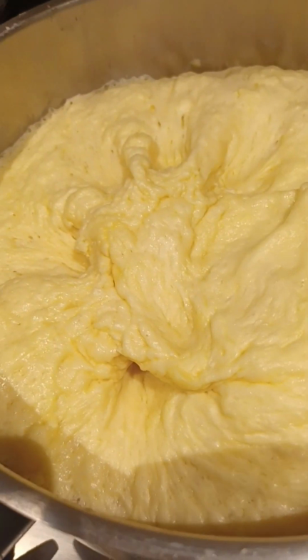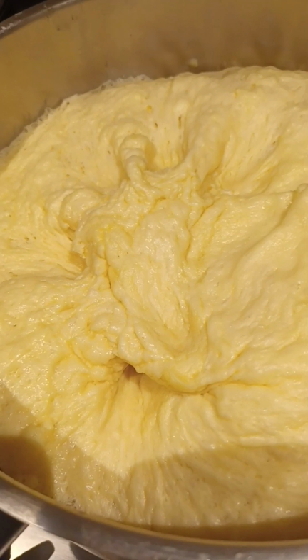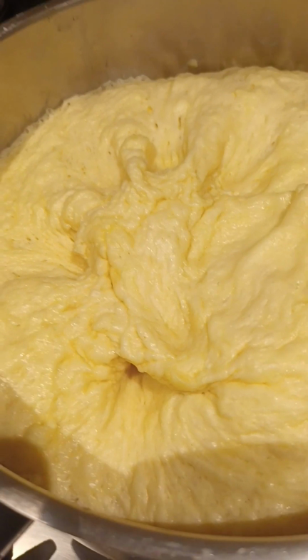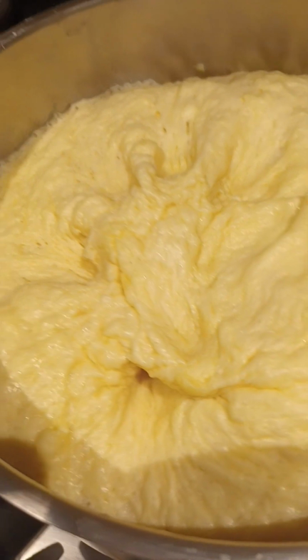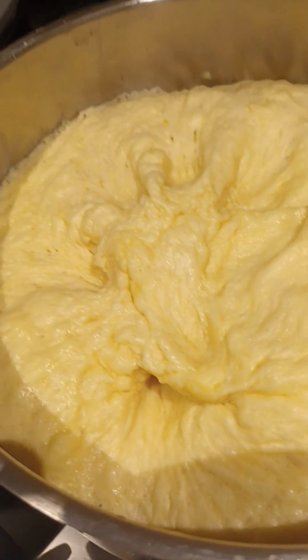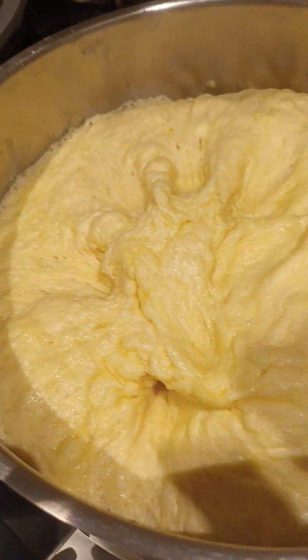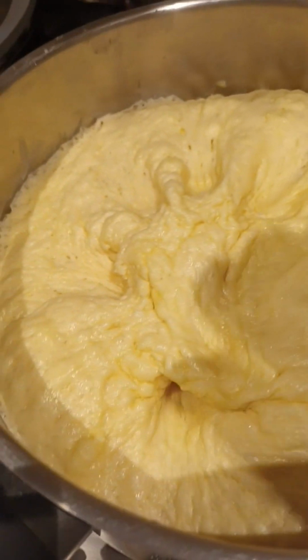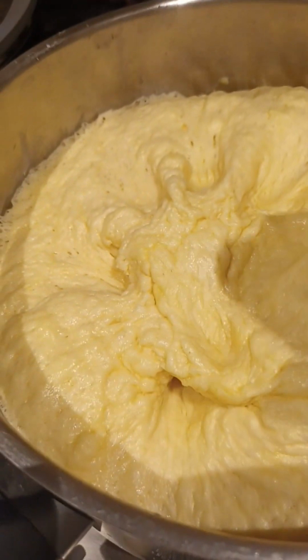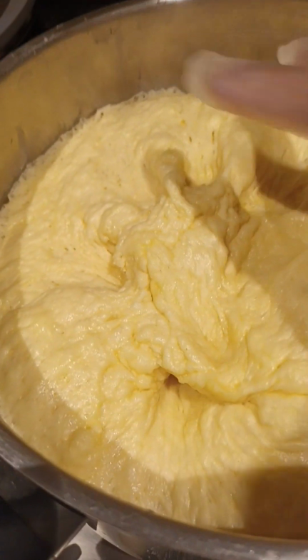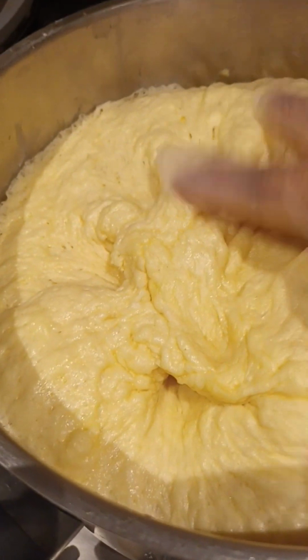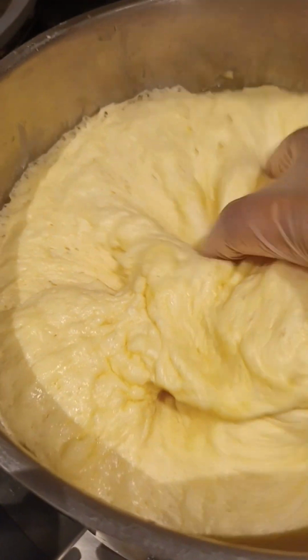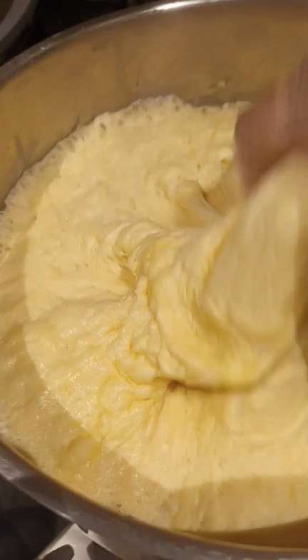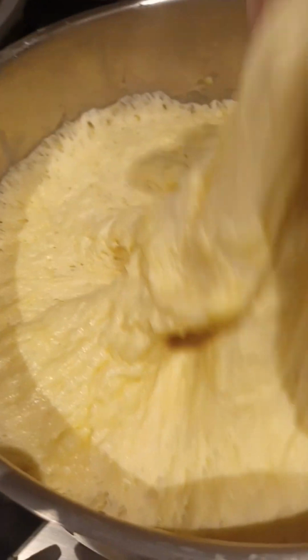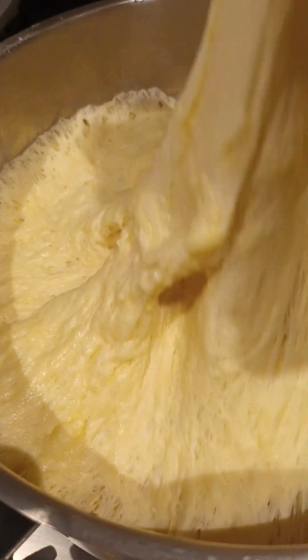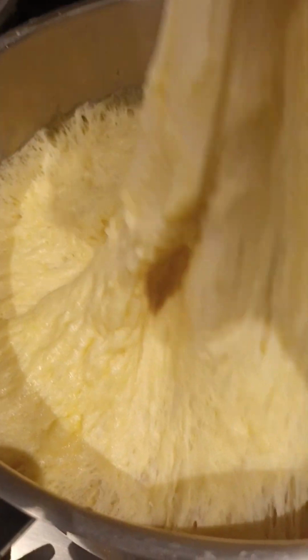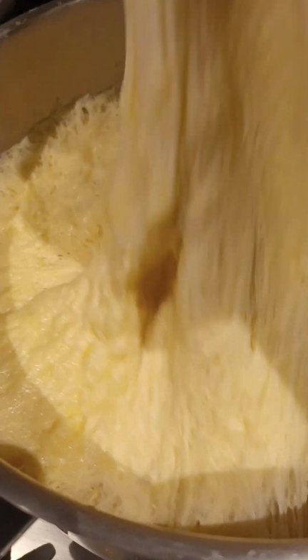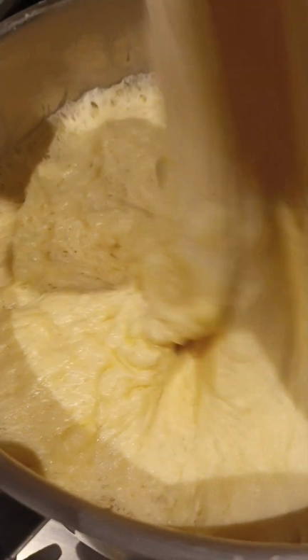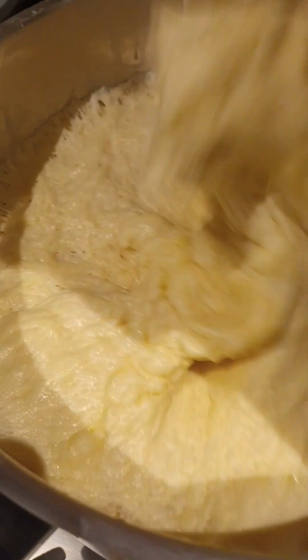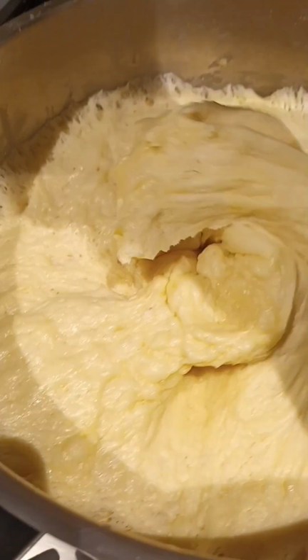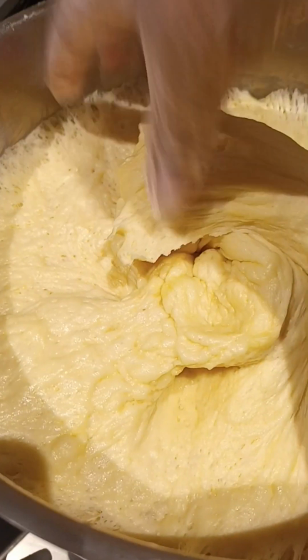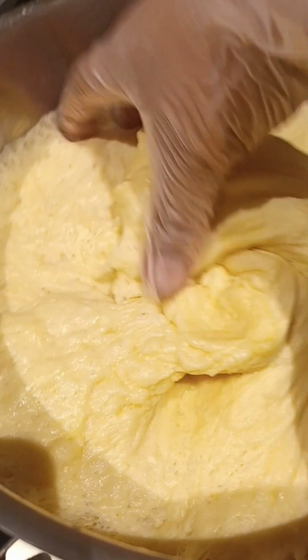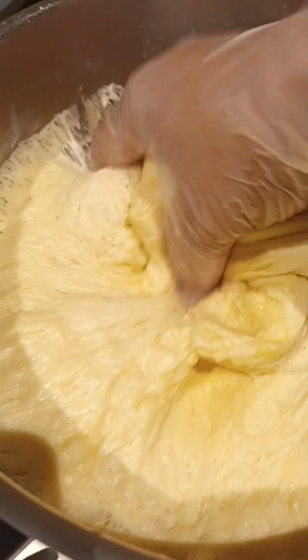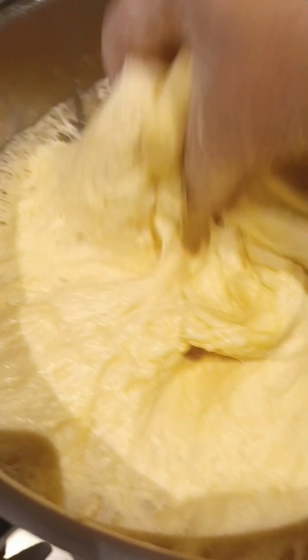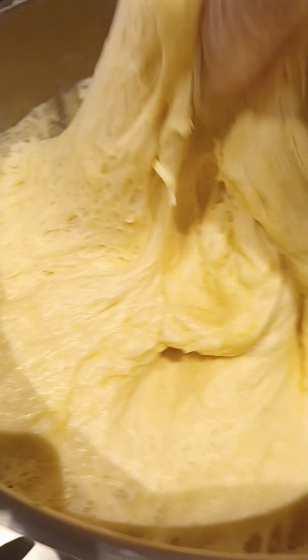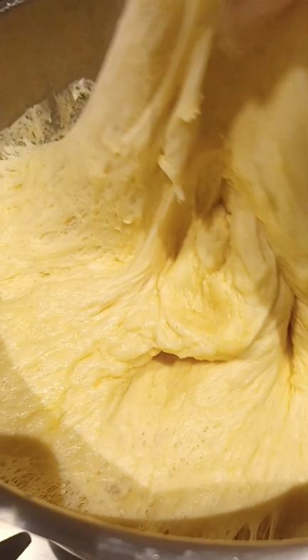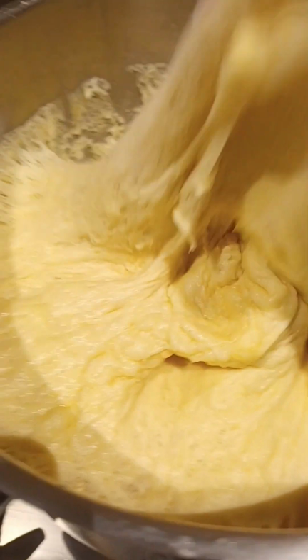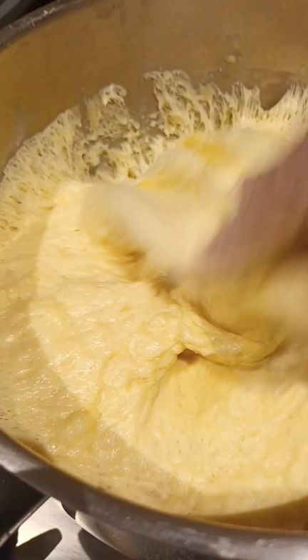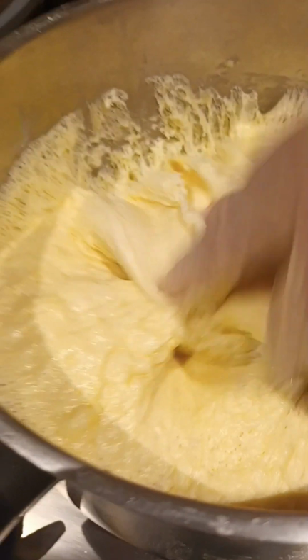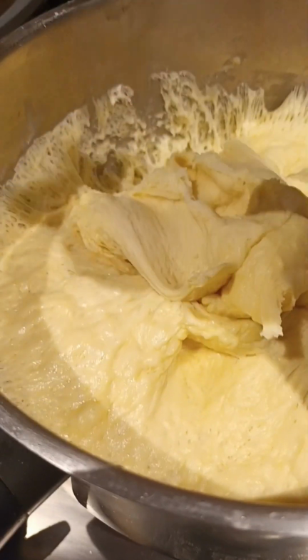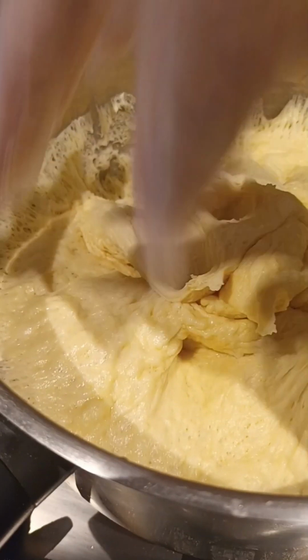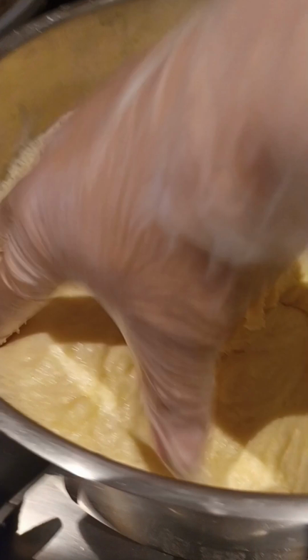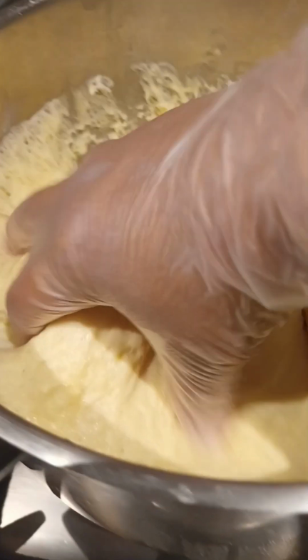Hello guys, the doughnut dough is now very soft.